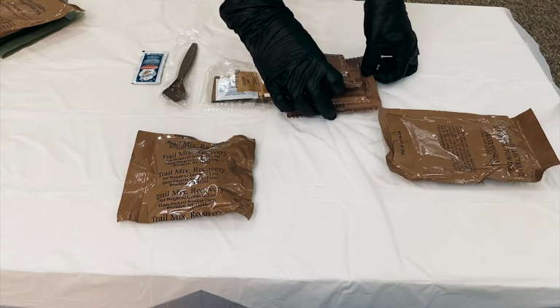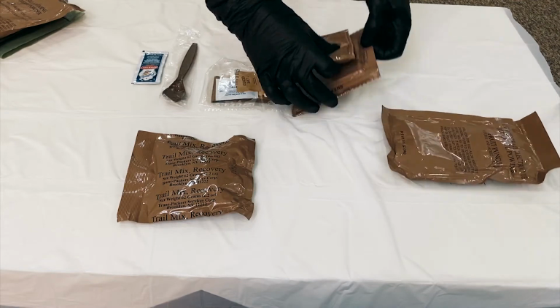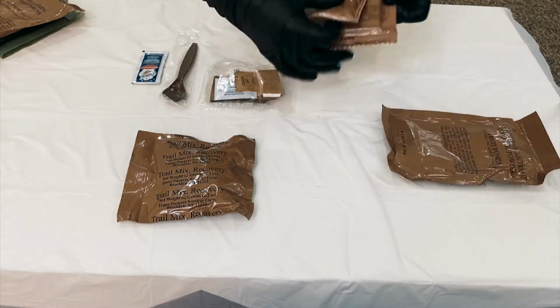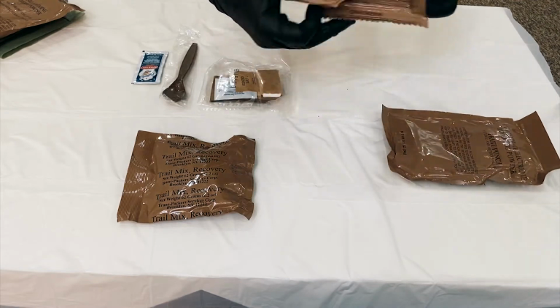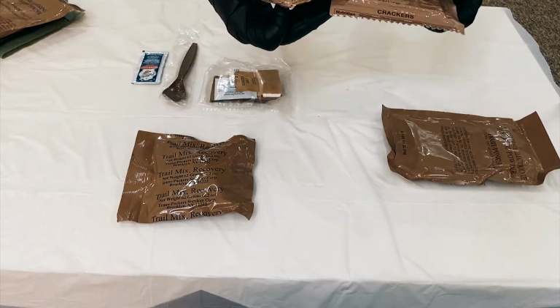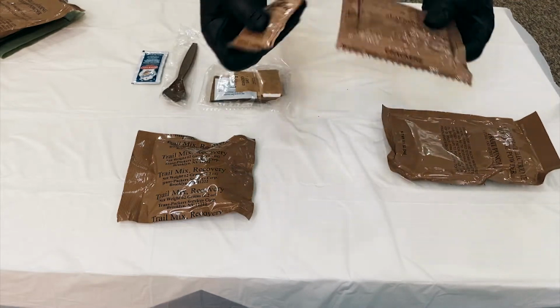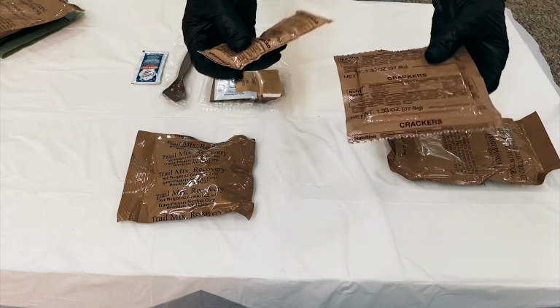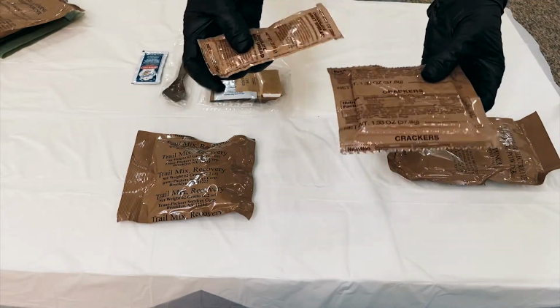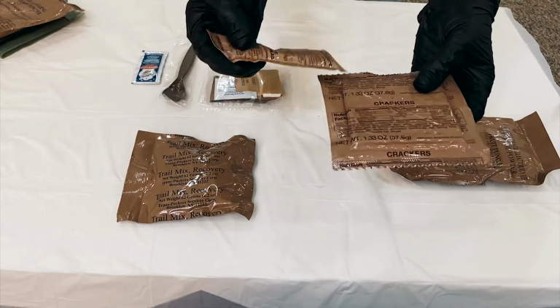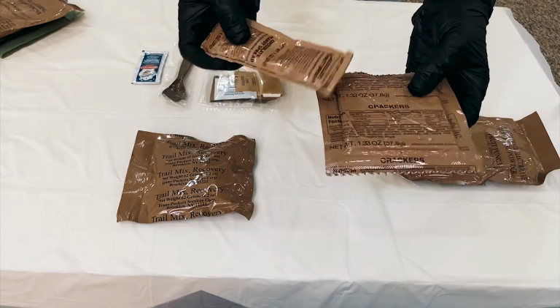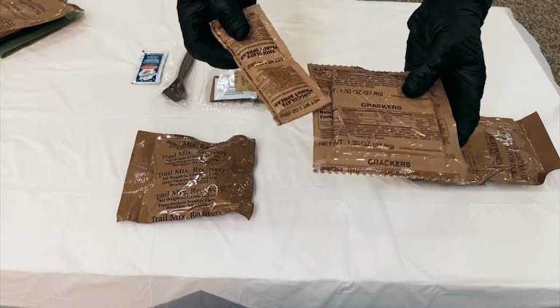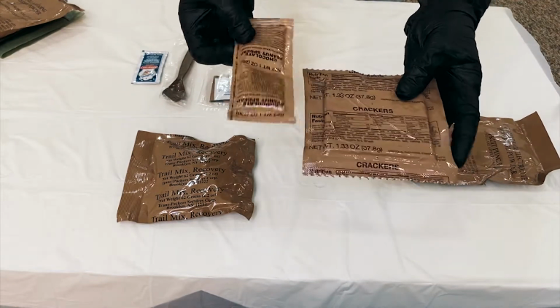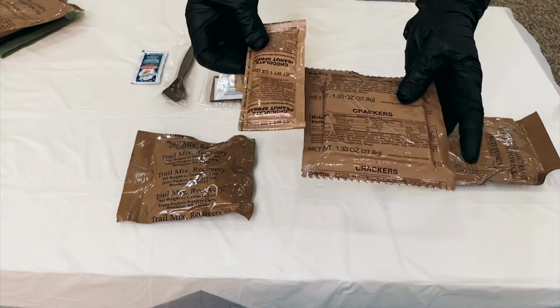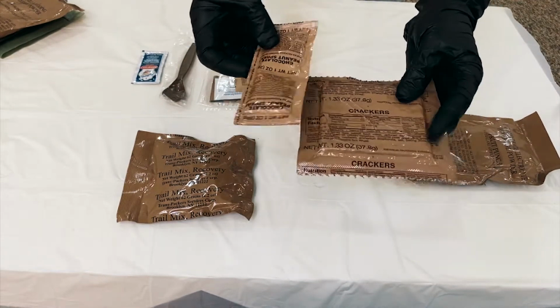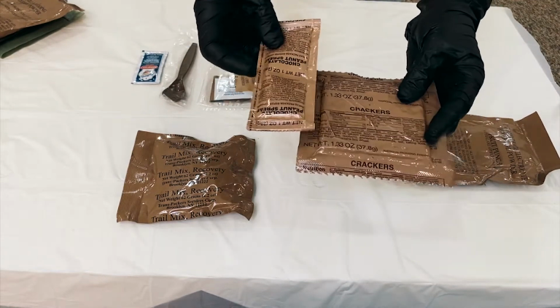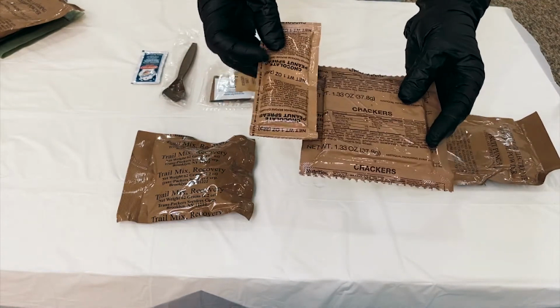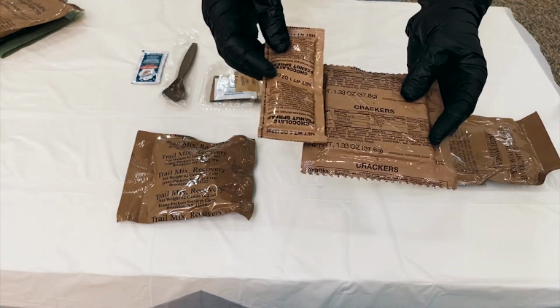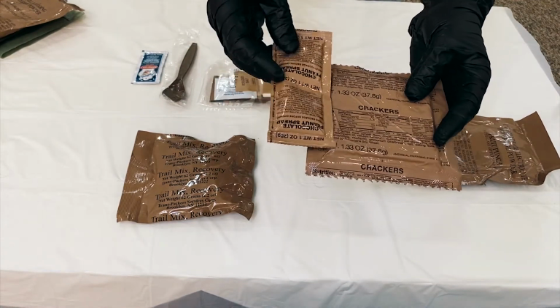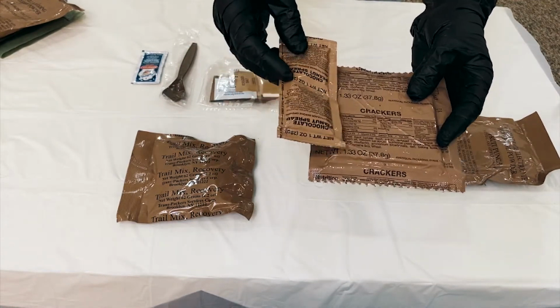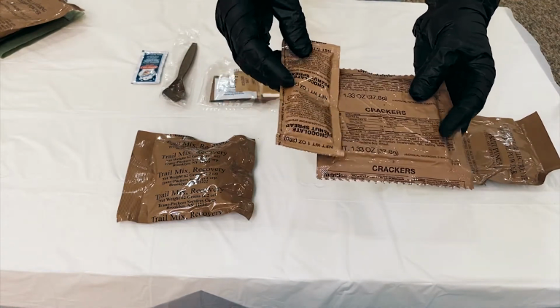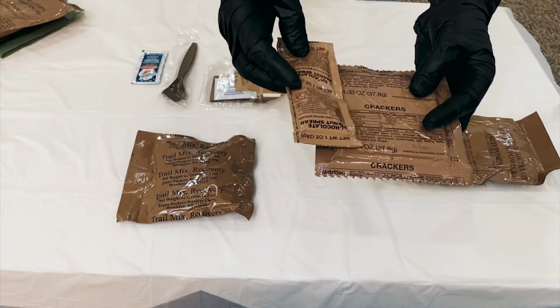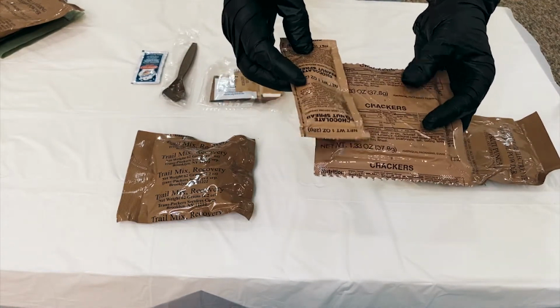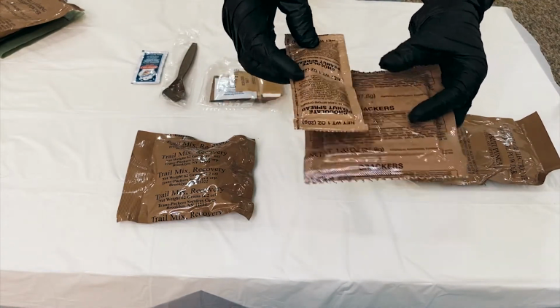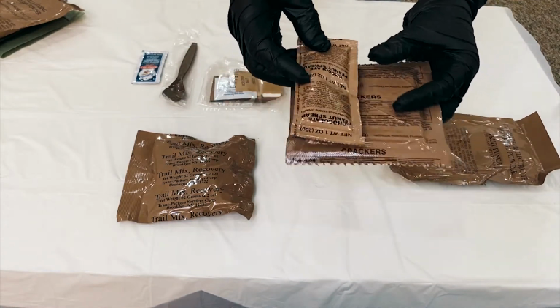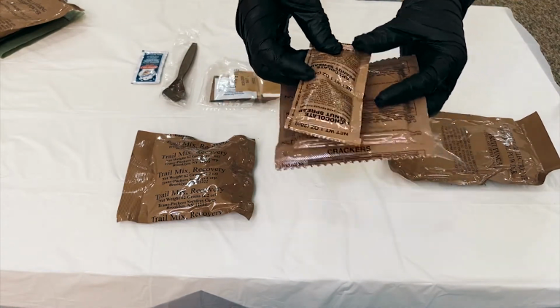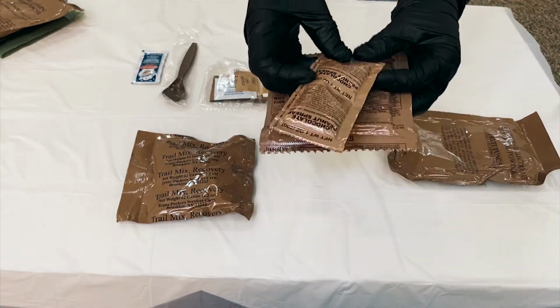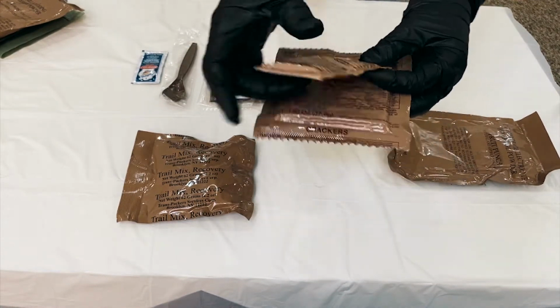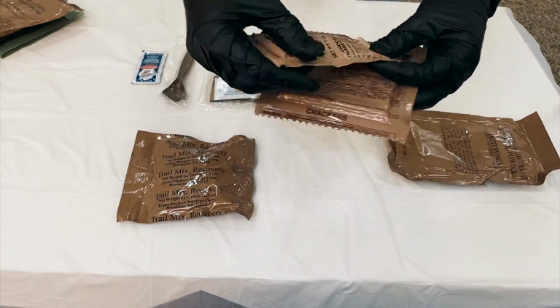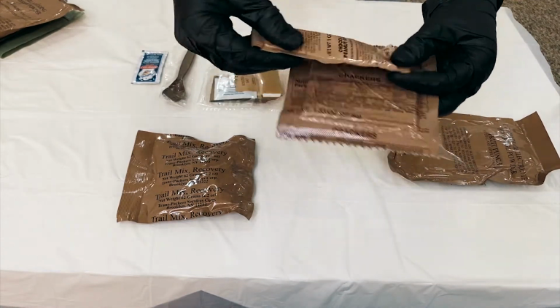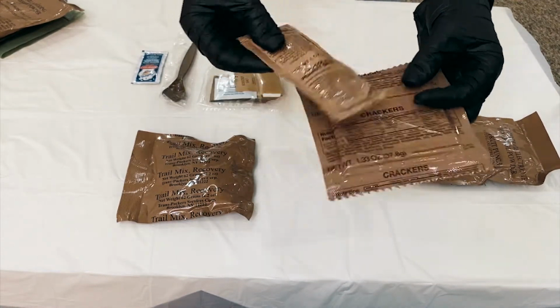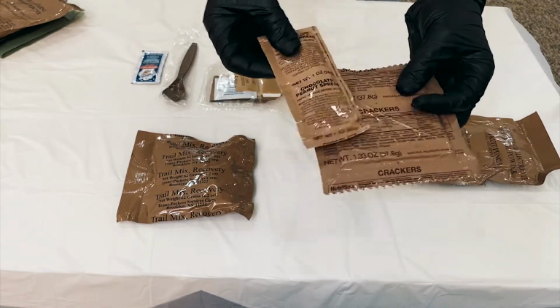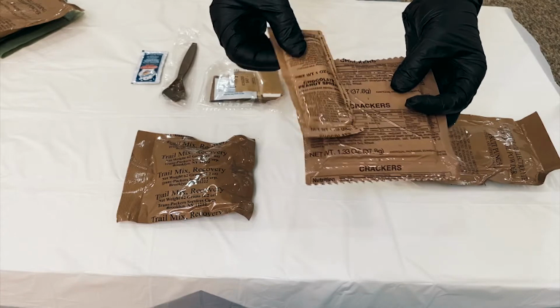These are crackers with chocolate peanut.